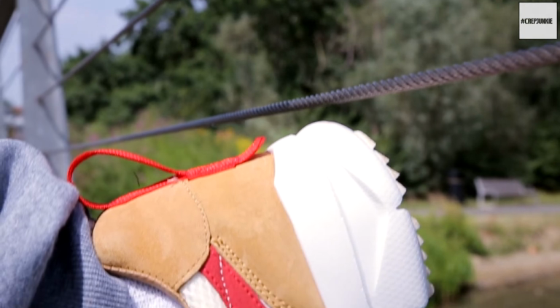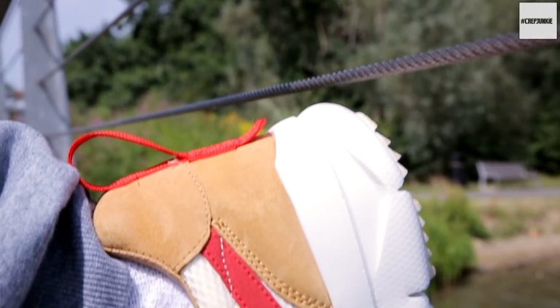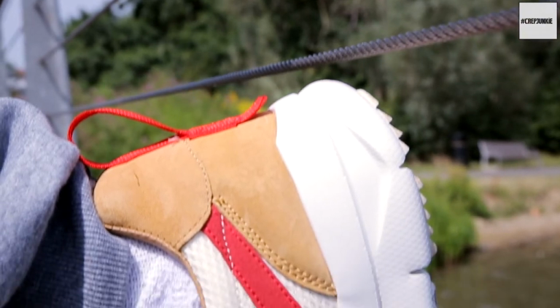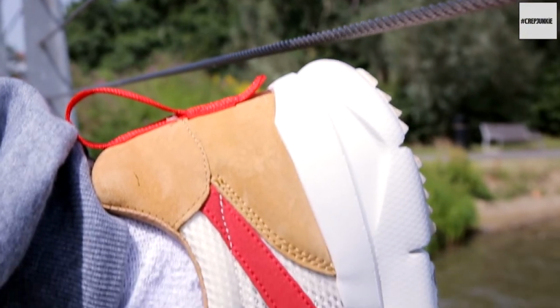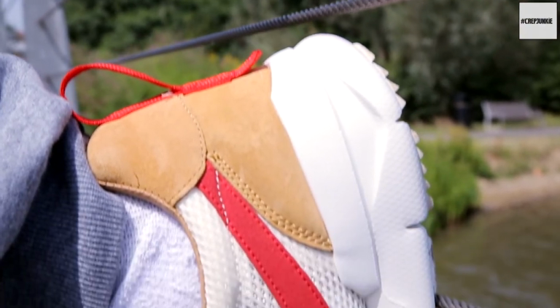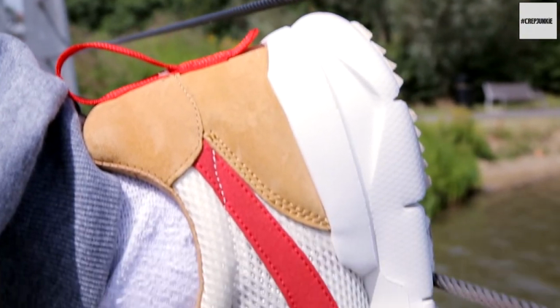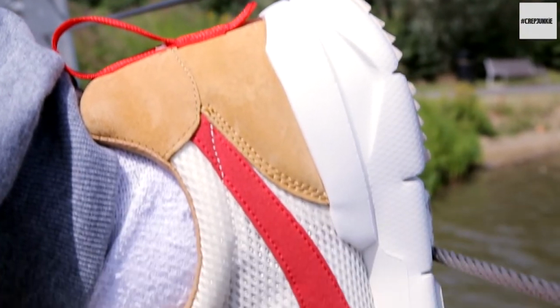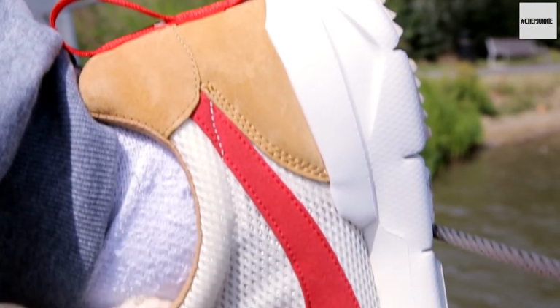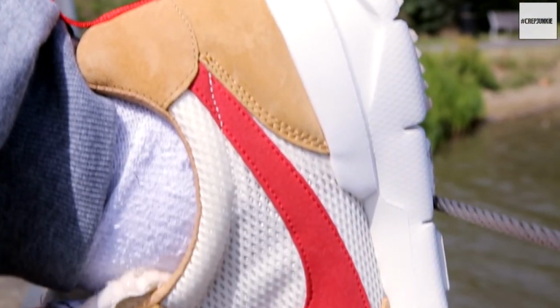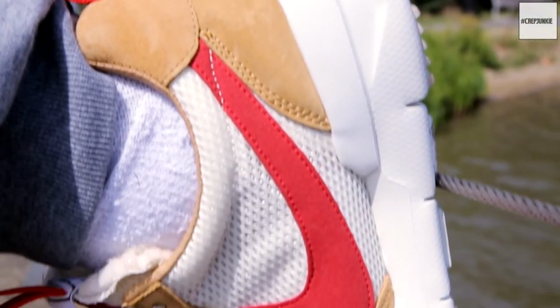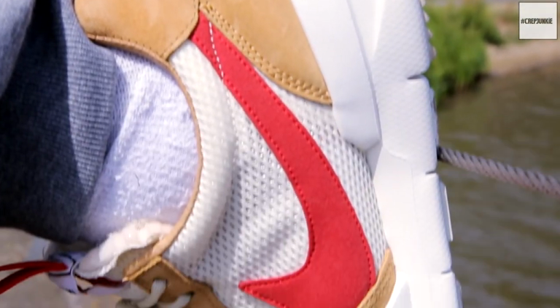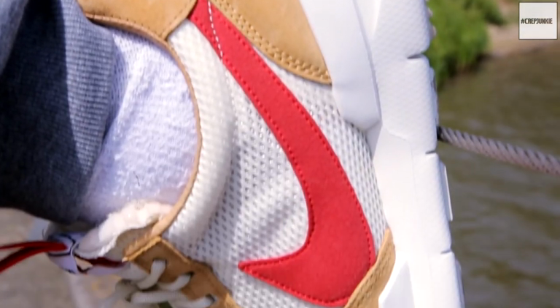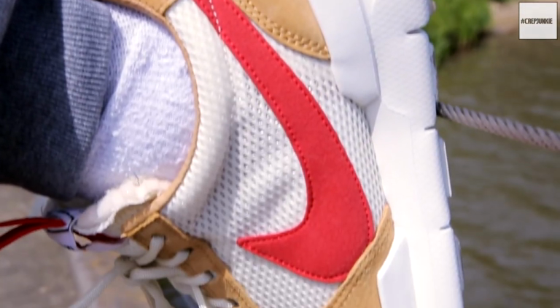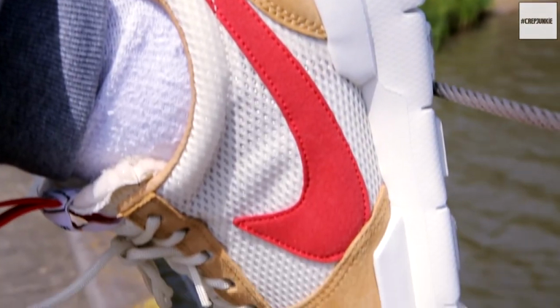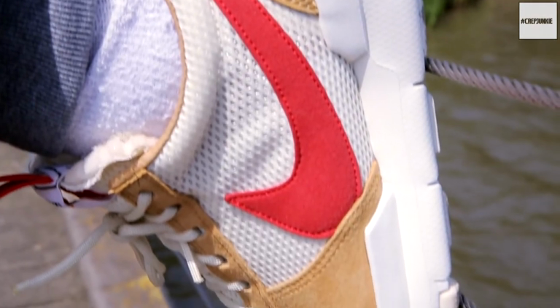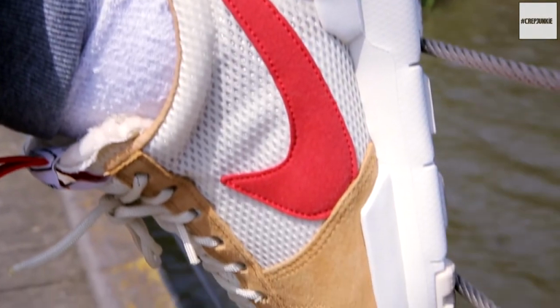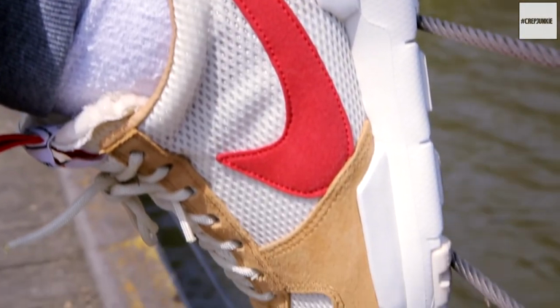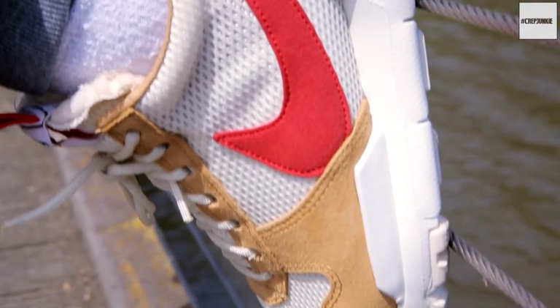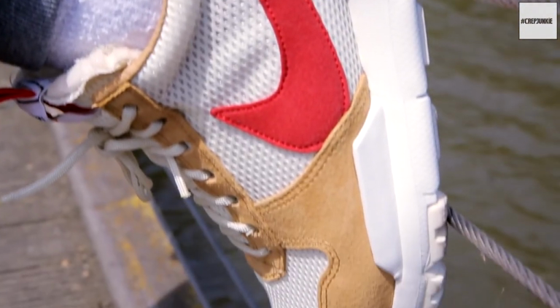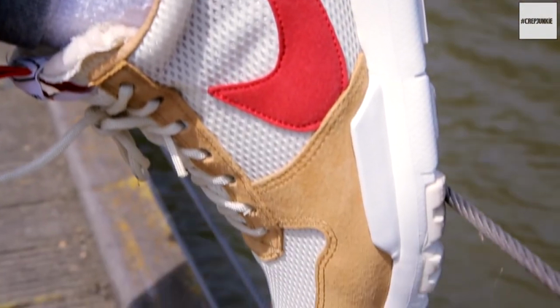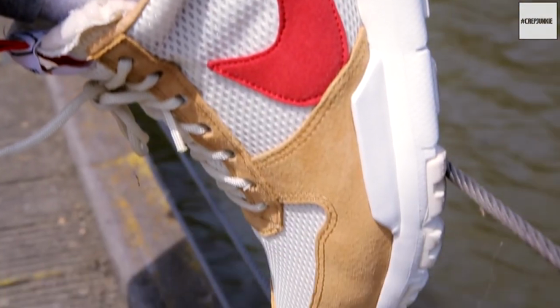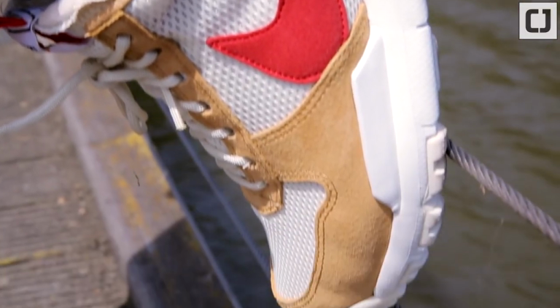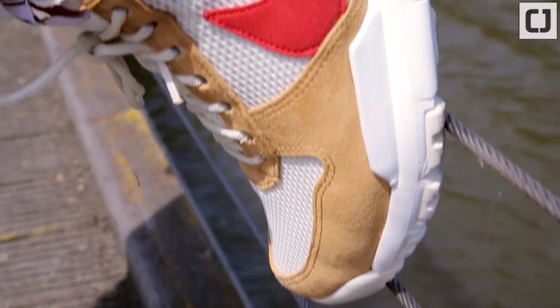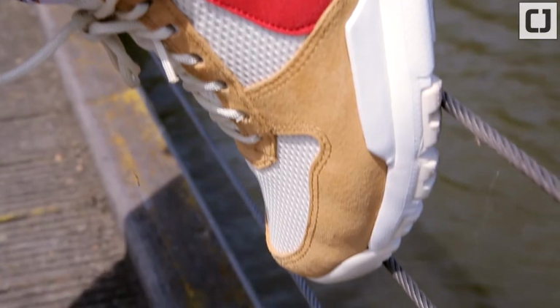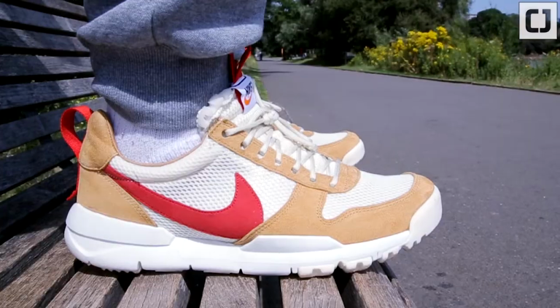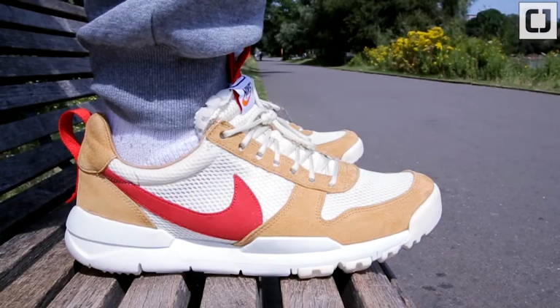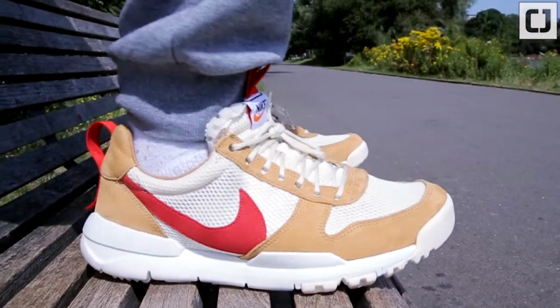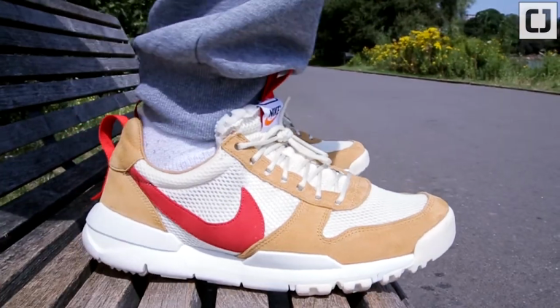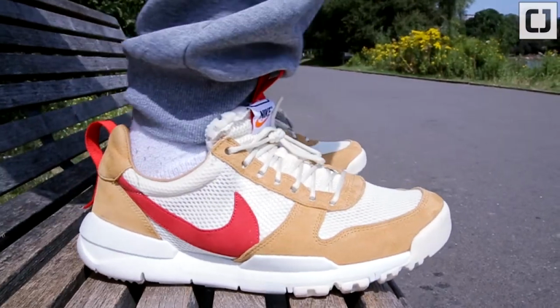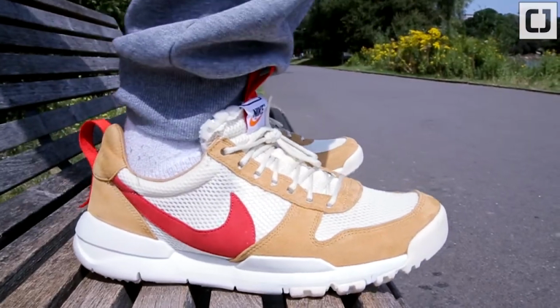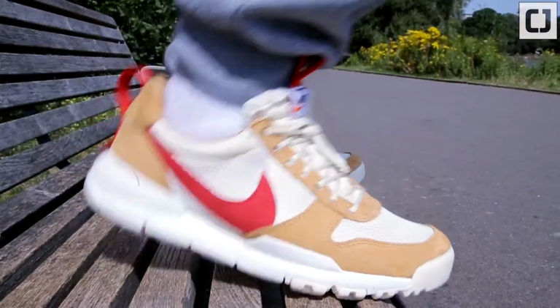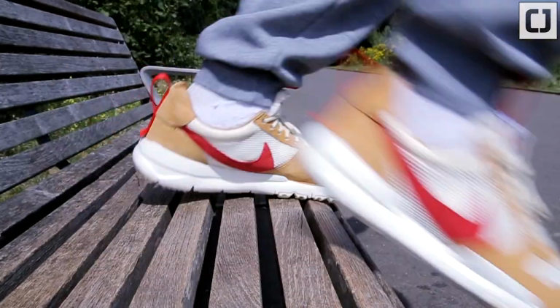As for the comfort on this trainer, it's true to size, light, and very comfortable. Trust me, you won't even notice it's on — even though it looks quite clumpy.